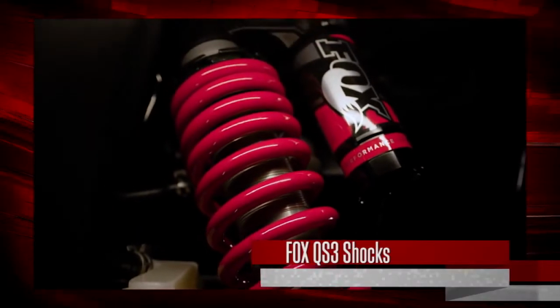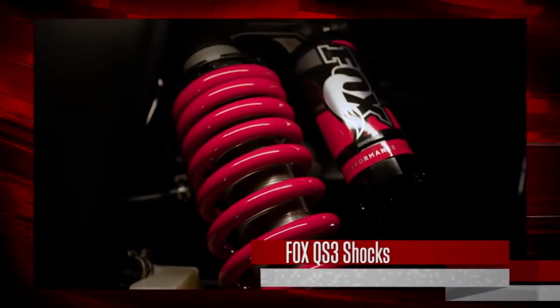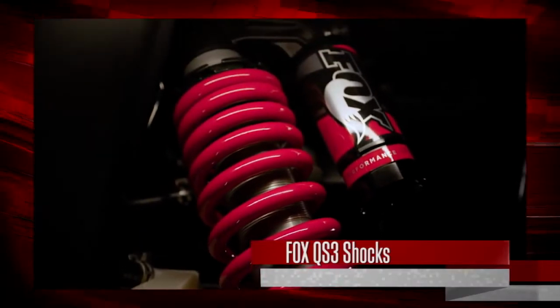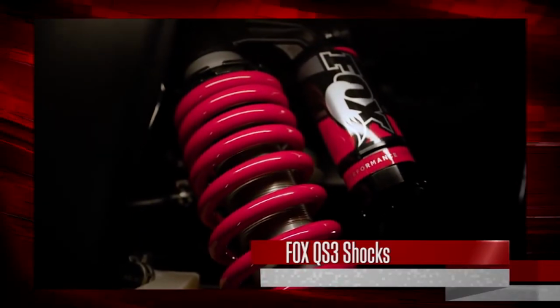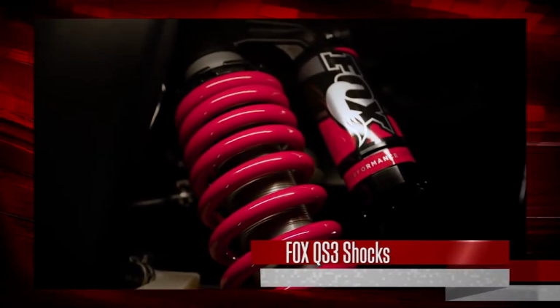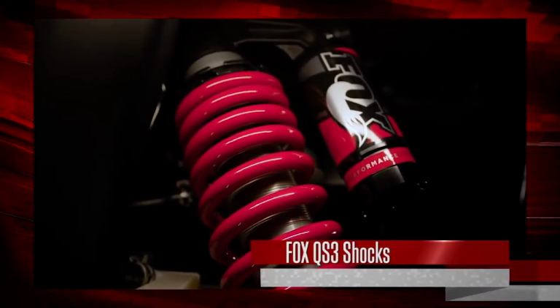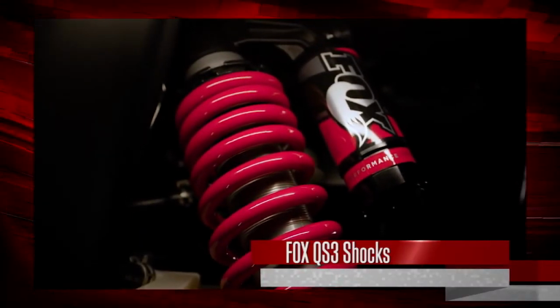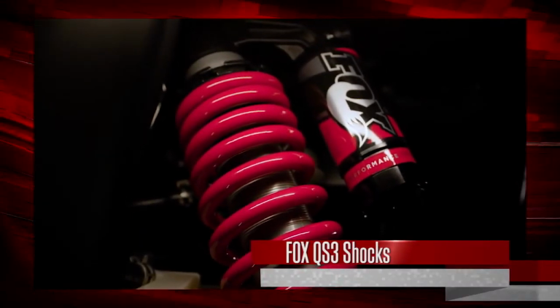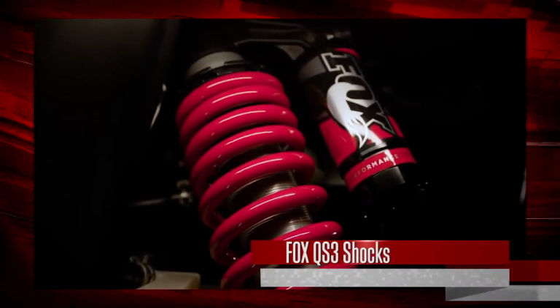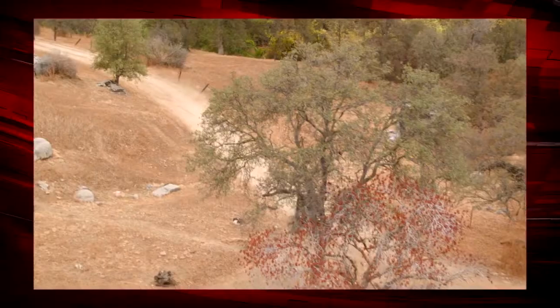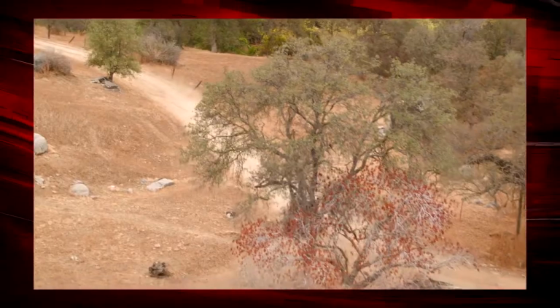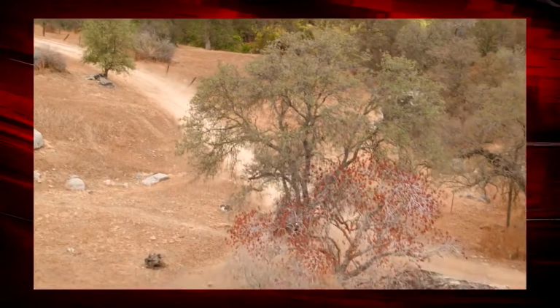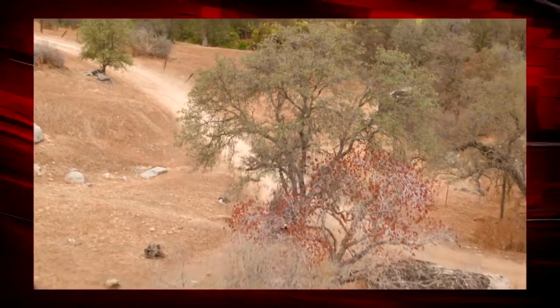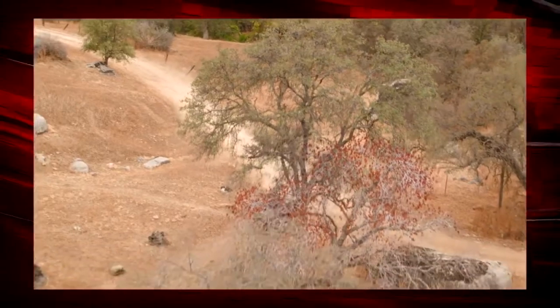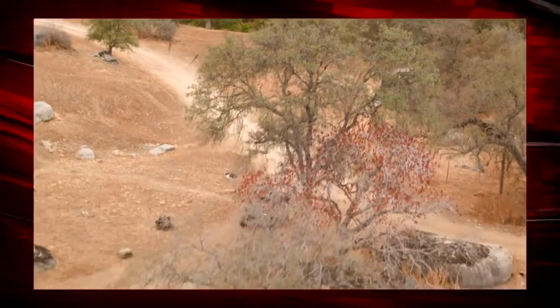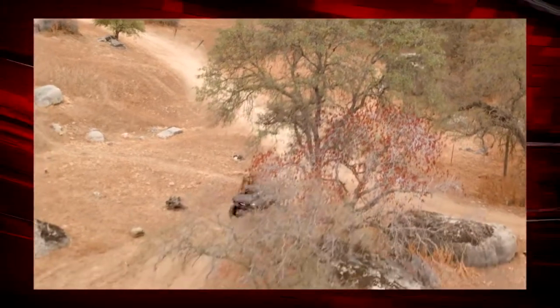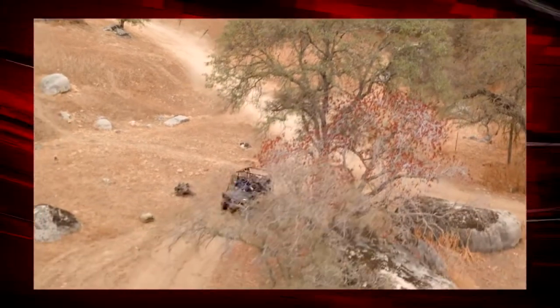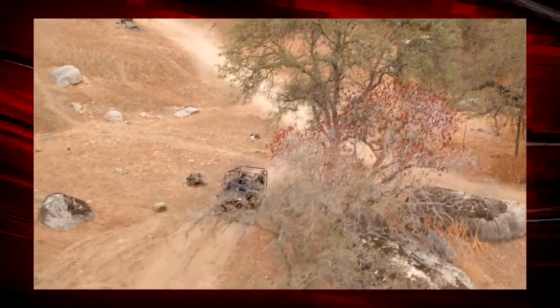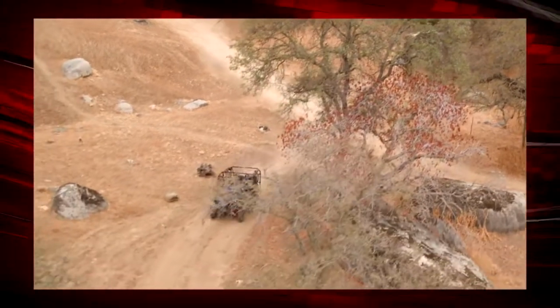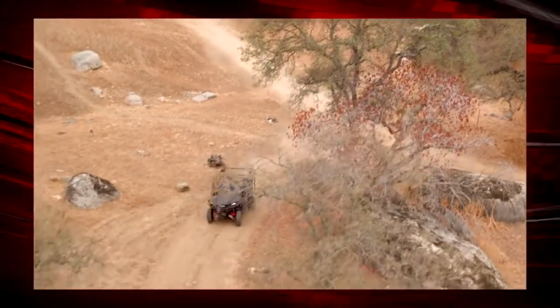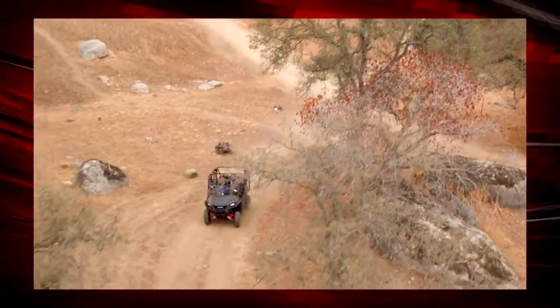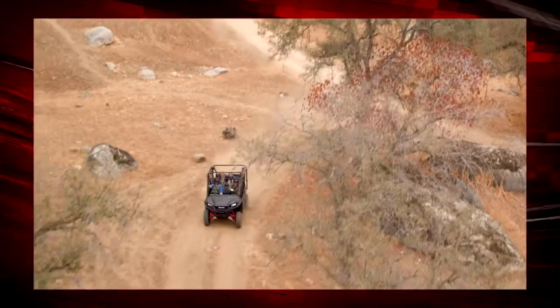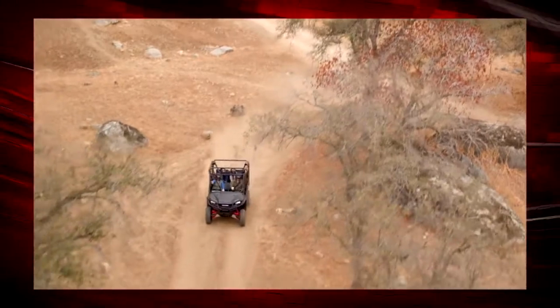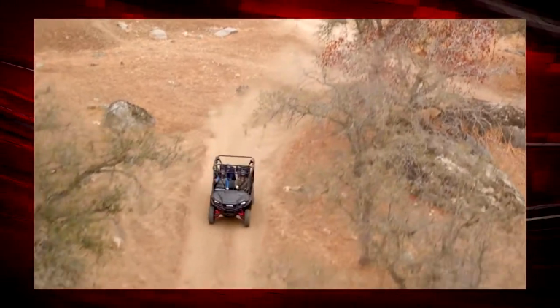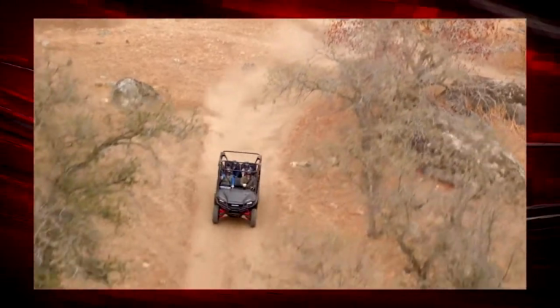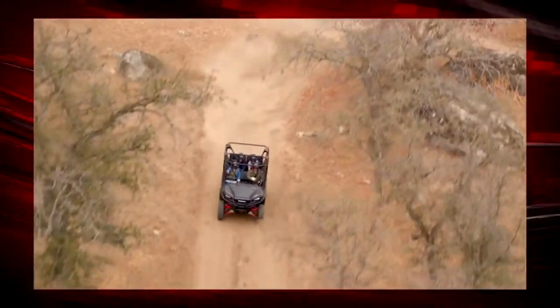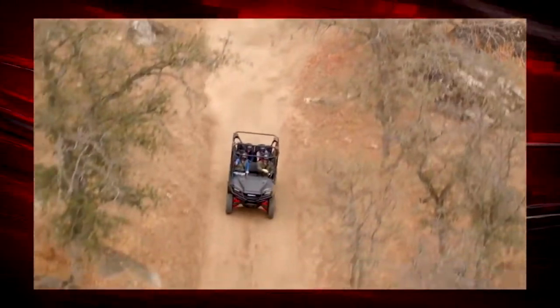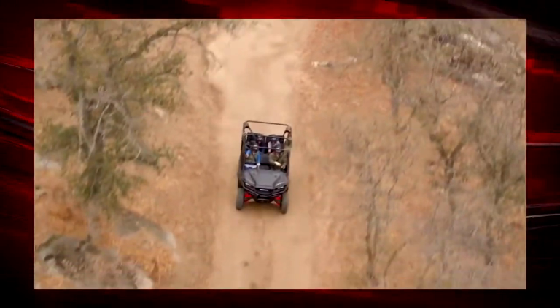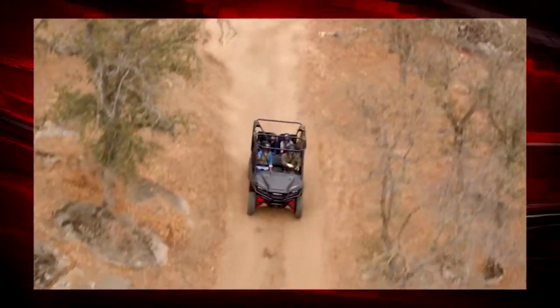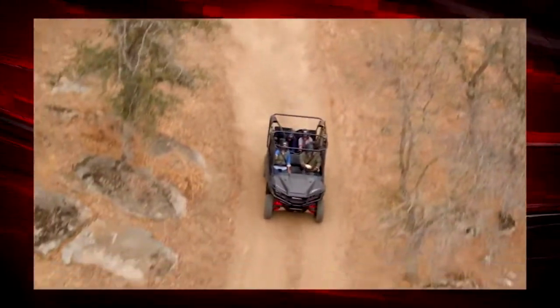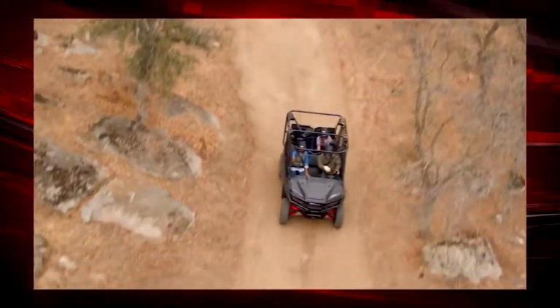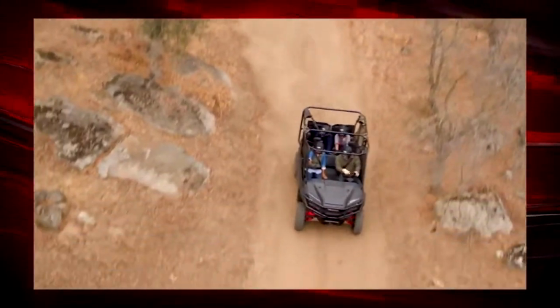You can't miss the LE's awesome new Fox QS3 shocks. They not only look great but give the Pioneer 1000 LE an even smoother ride and improved handling.